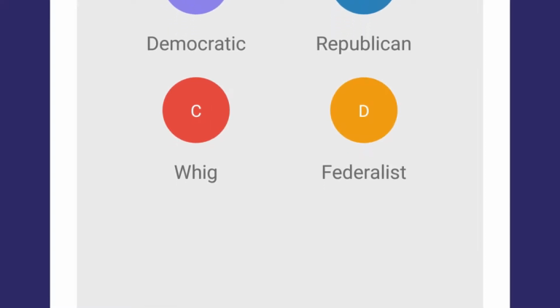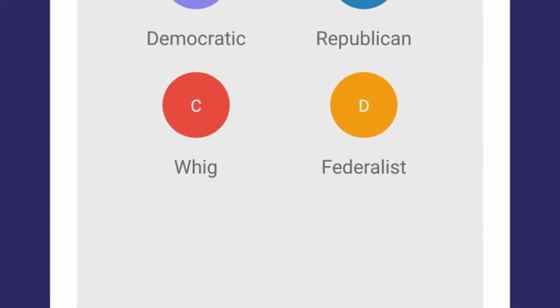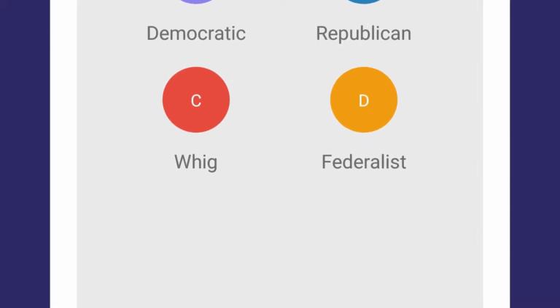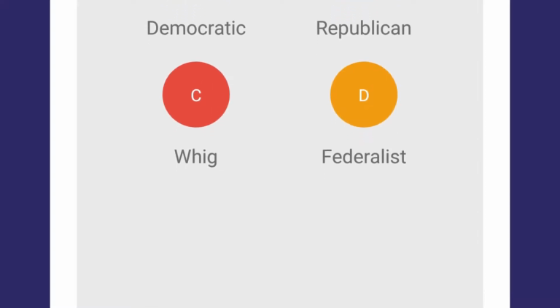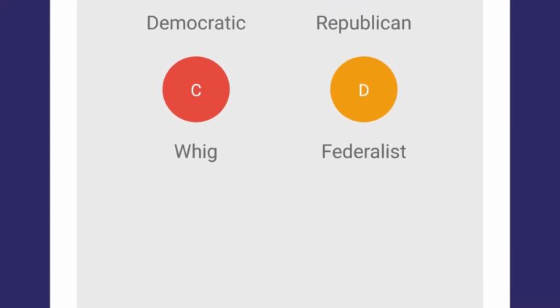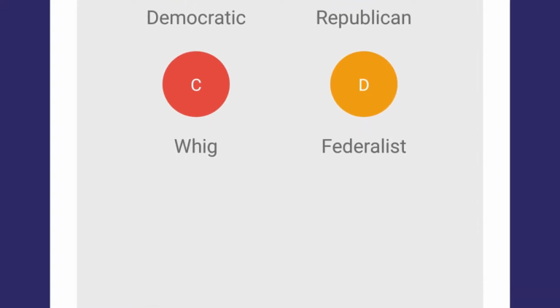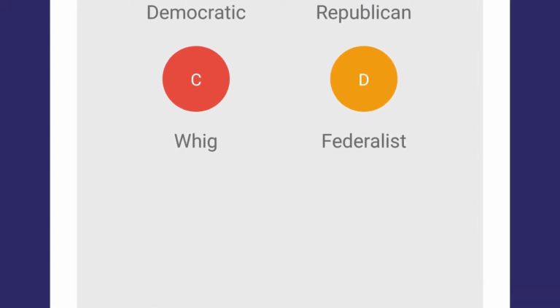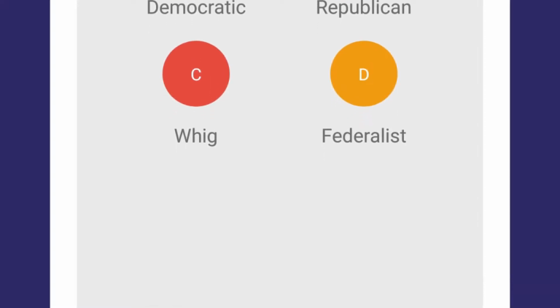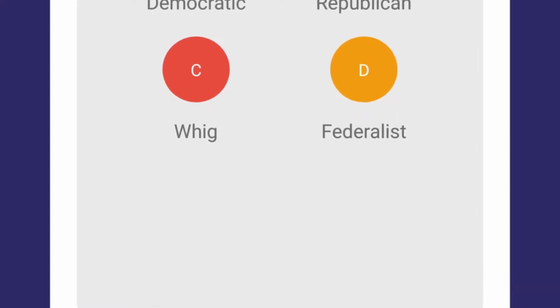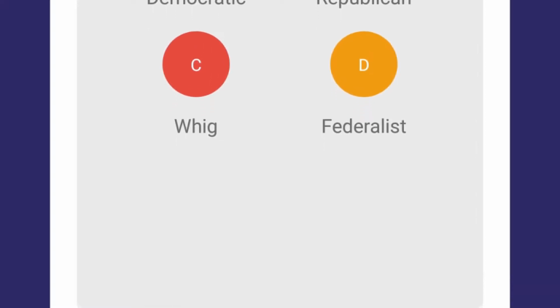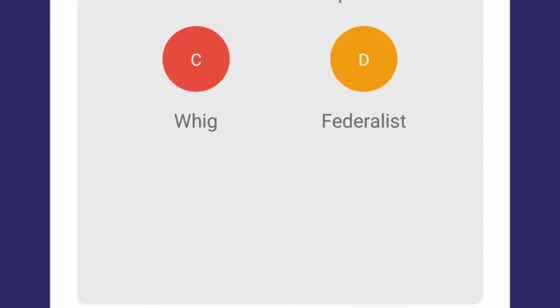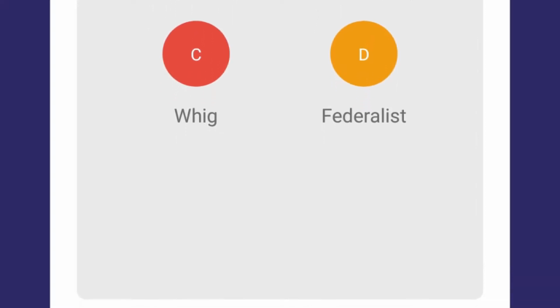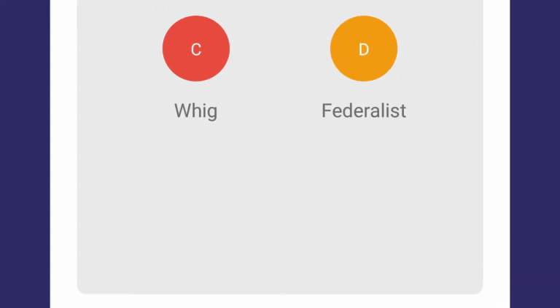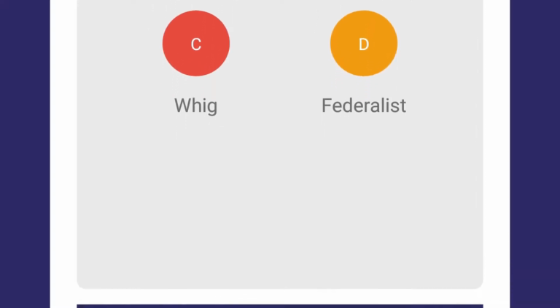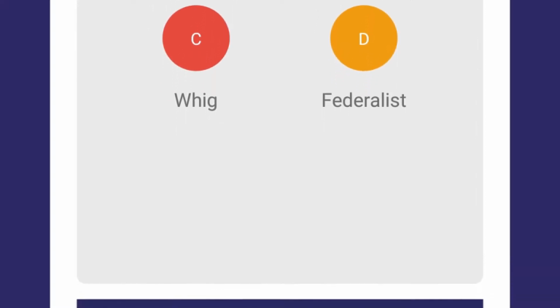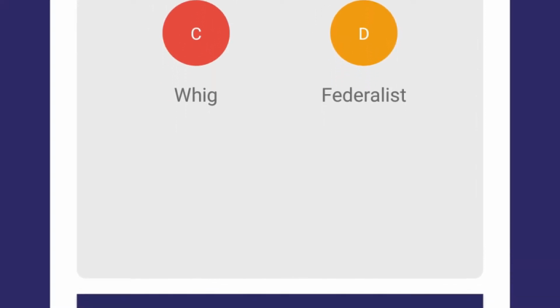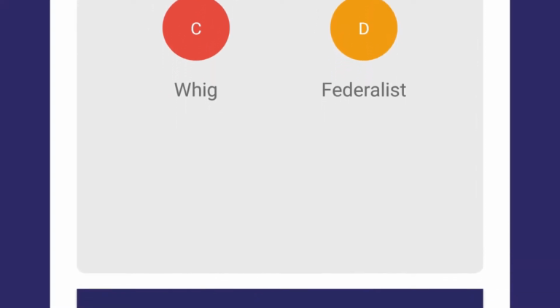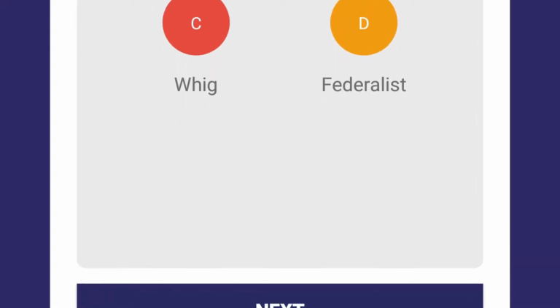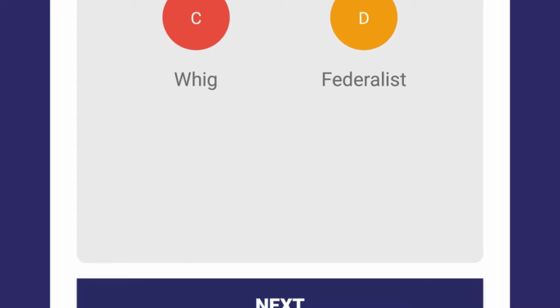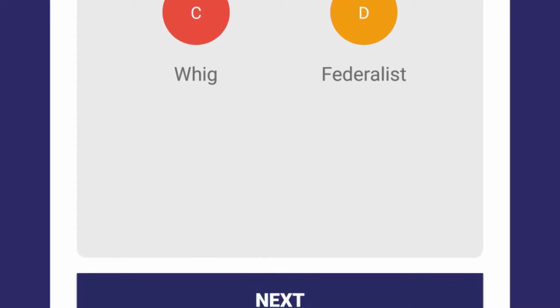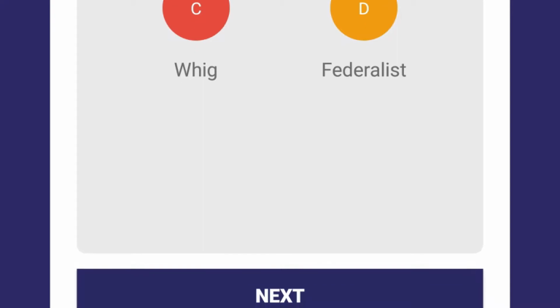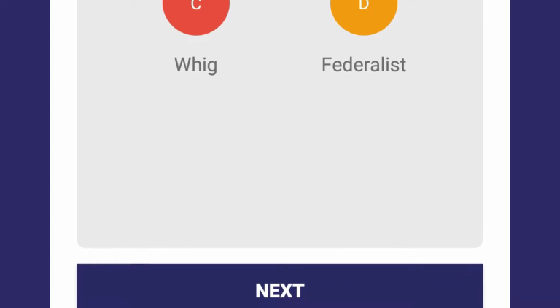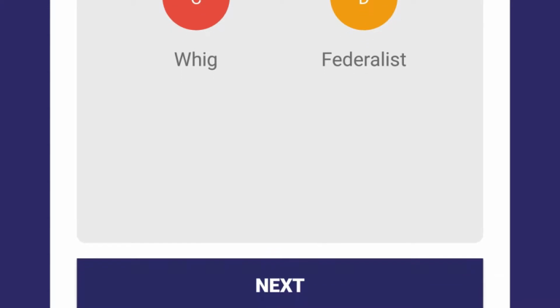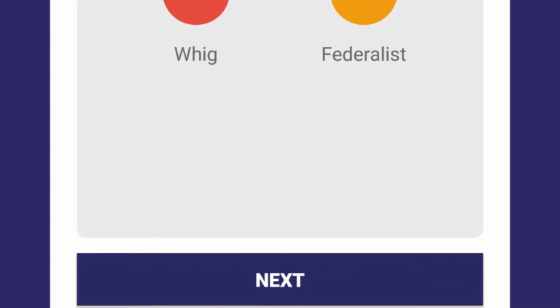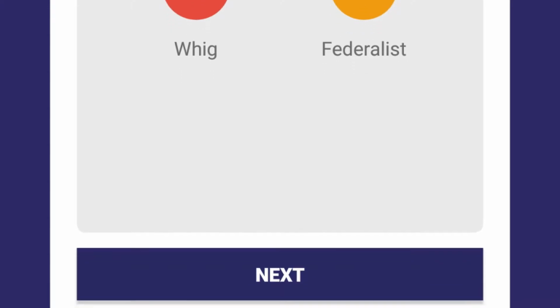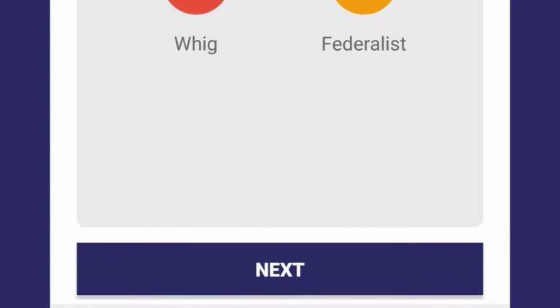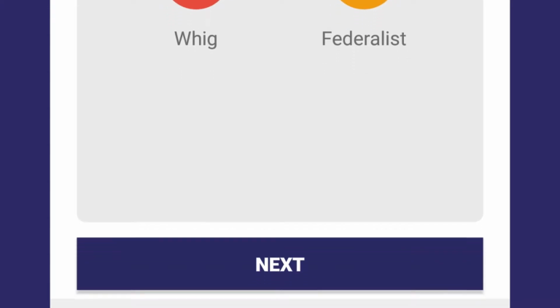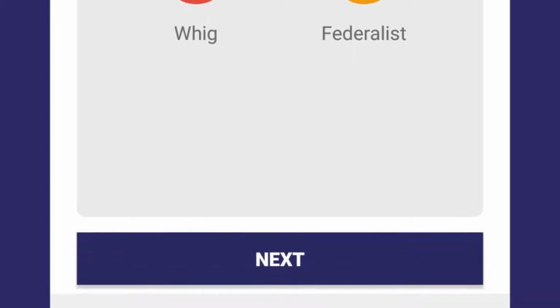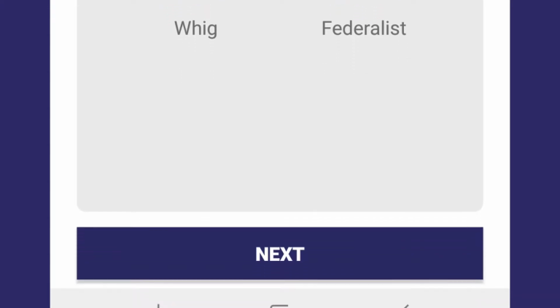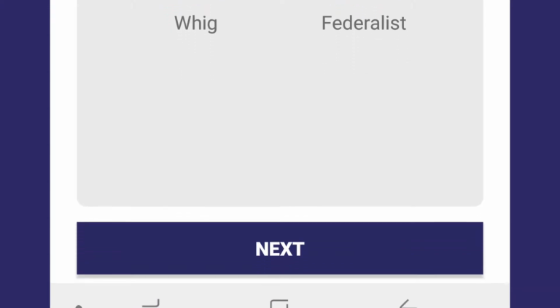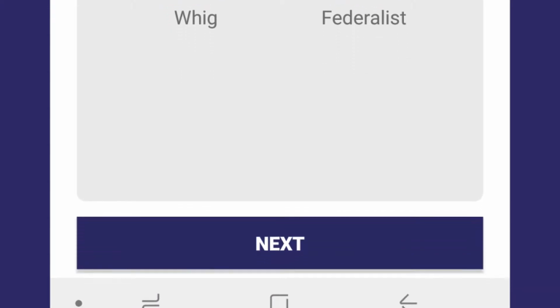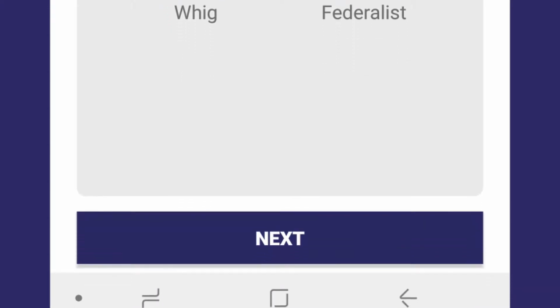It's all age appropriate — pre-K, kindergarten, first, second, third, fourth, and so on. Same thing with different subjects: history, math, science.